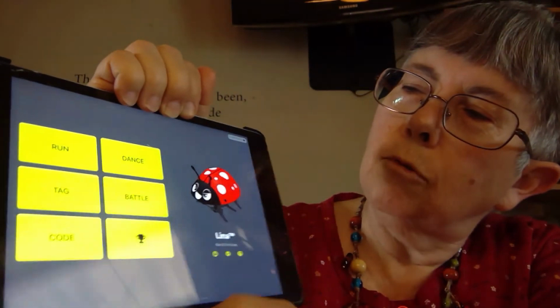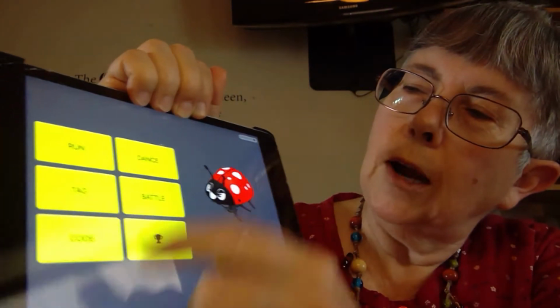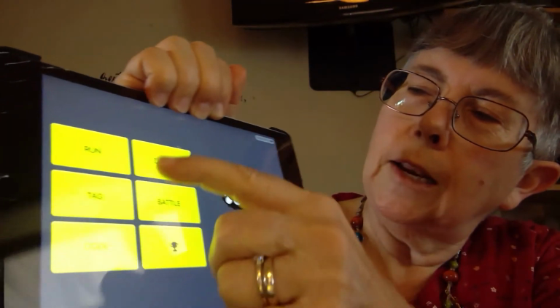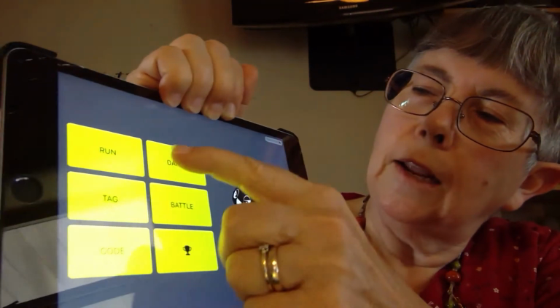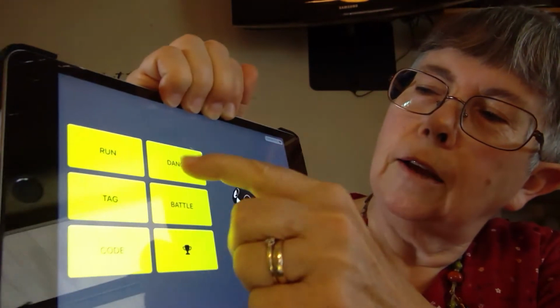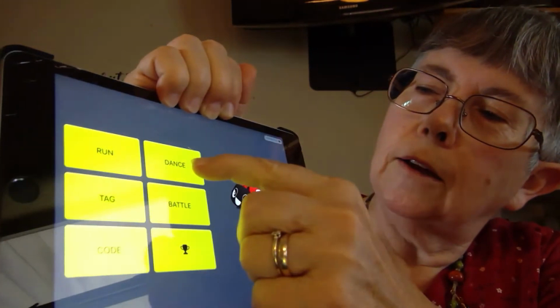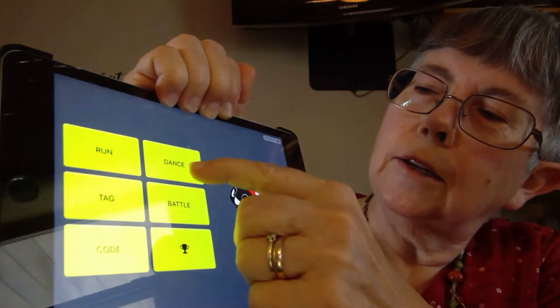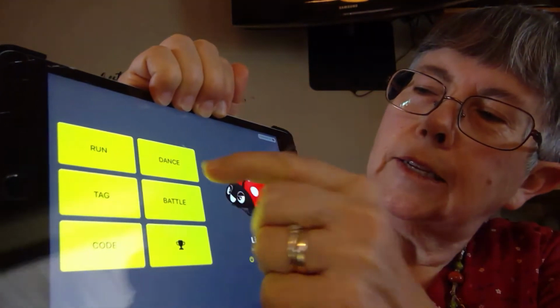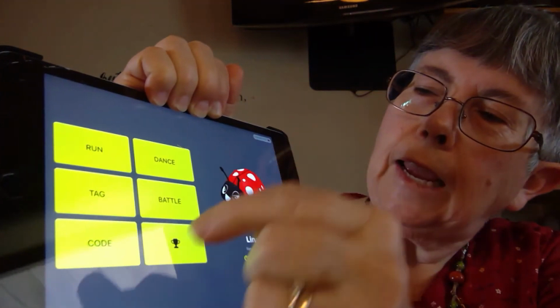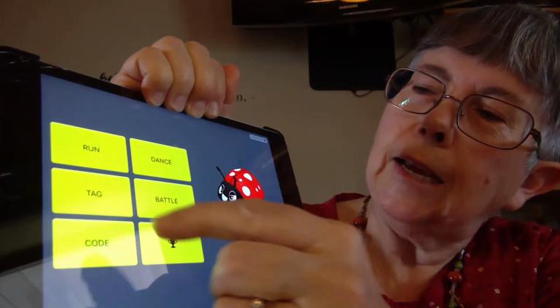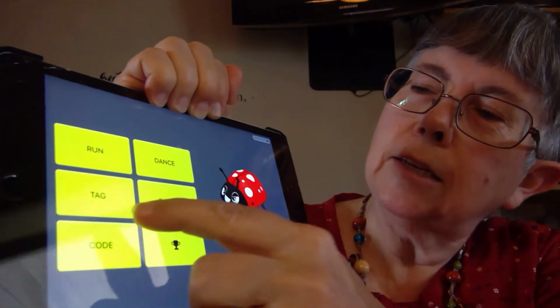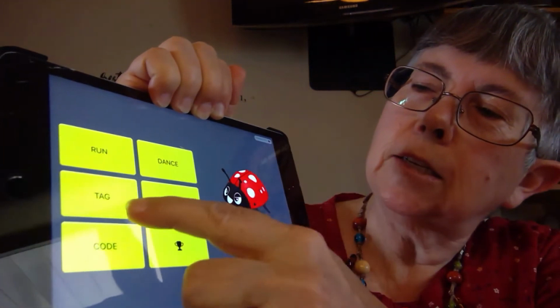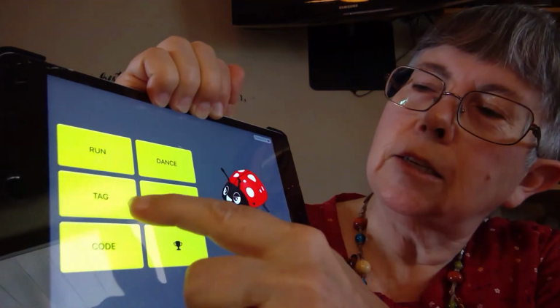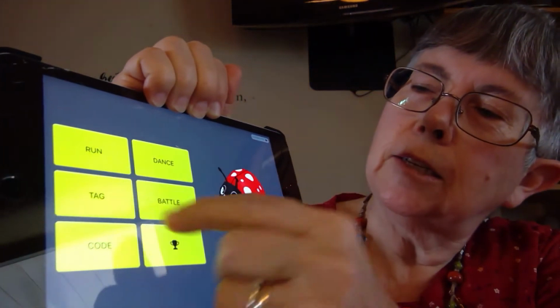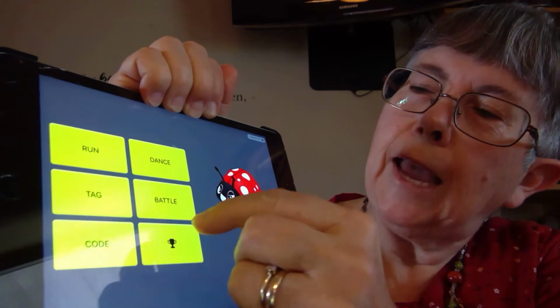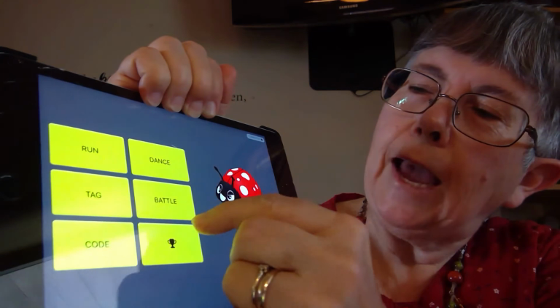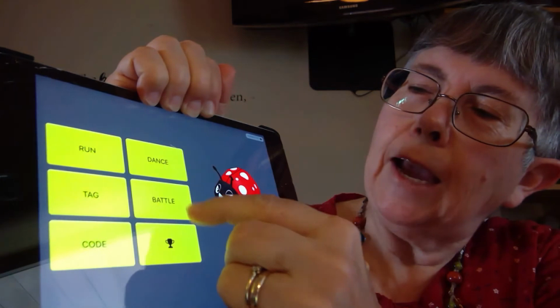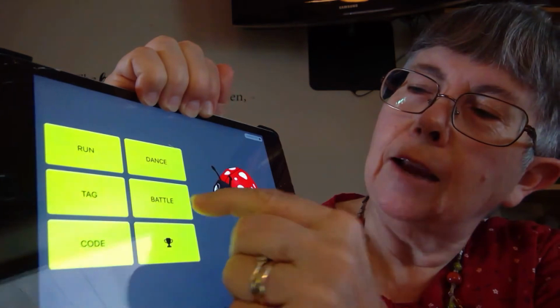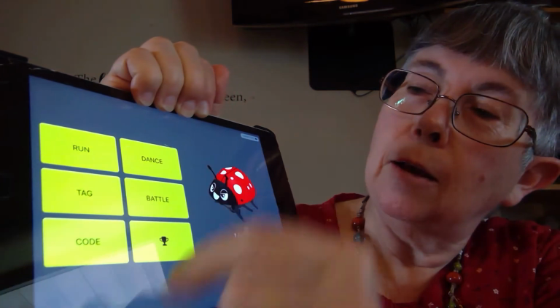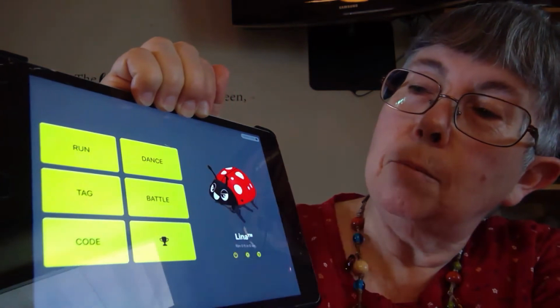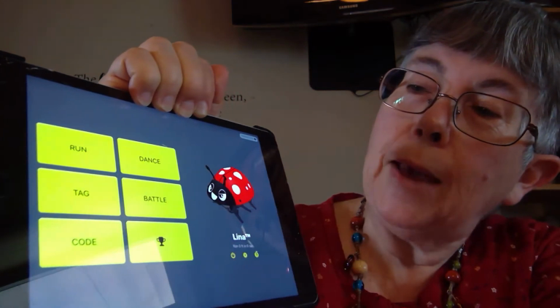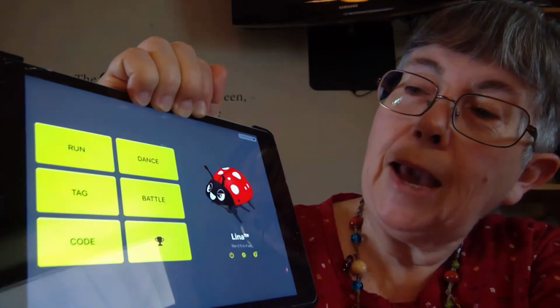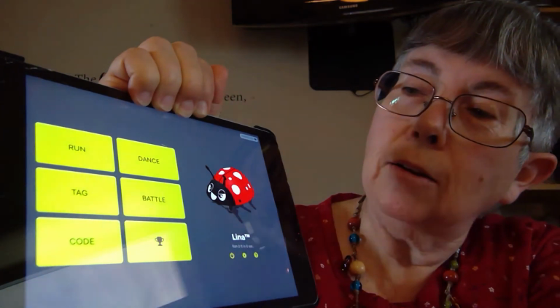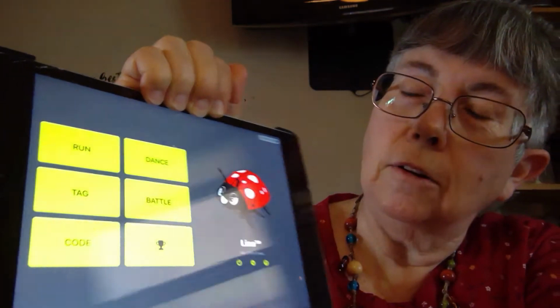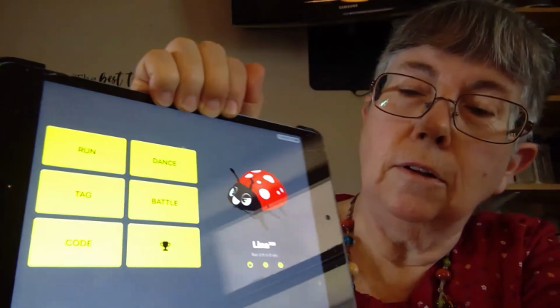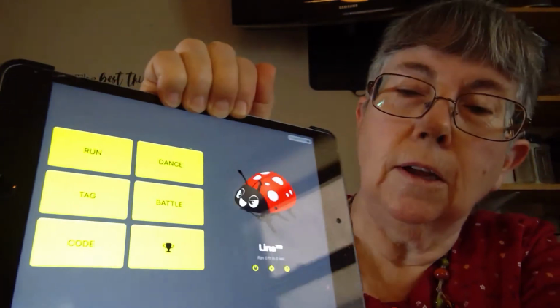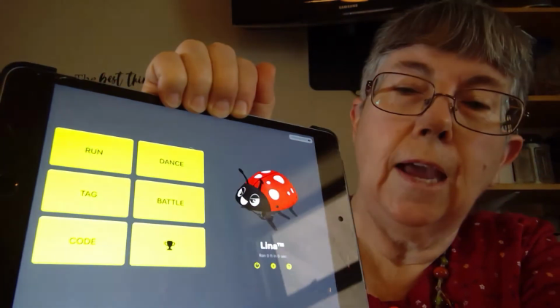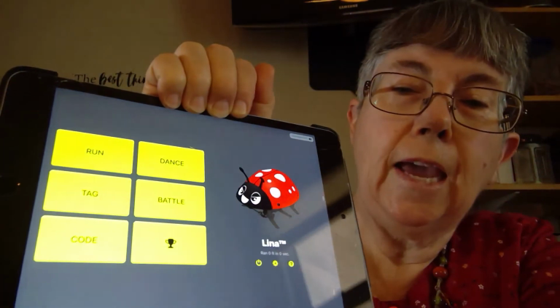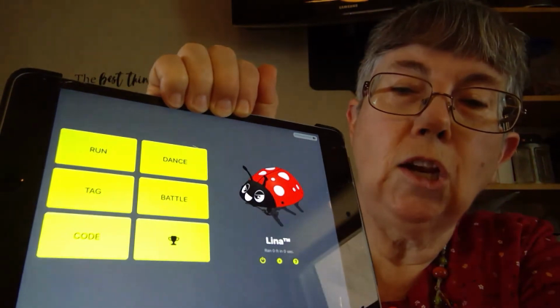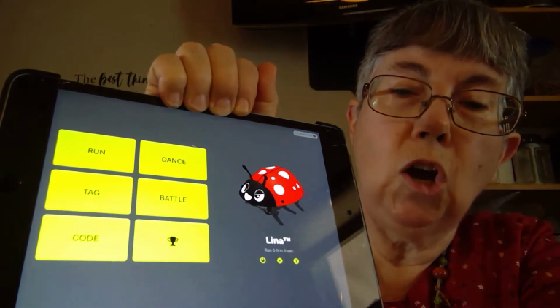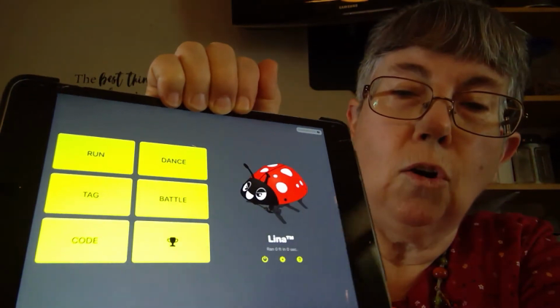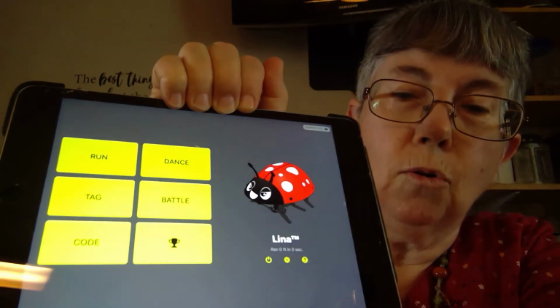There are different modes: run, dance, tag, battle, and code. There are lots of different fun things that you can do with your robot.